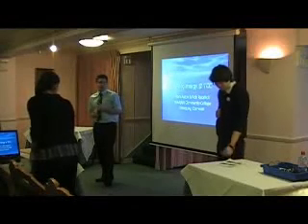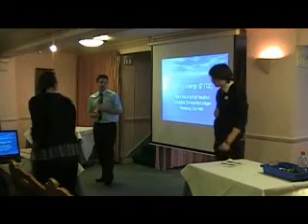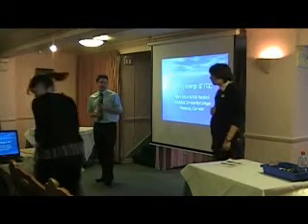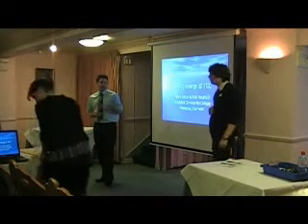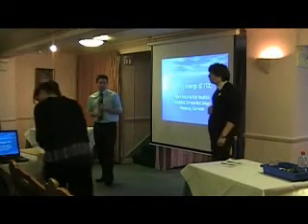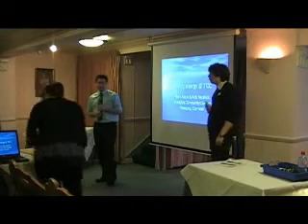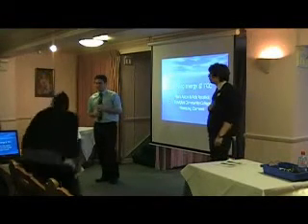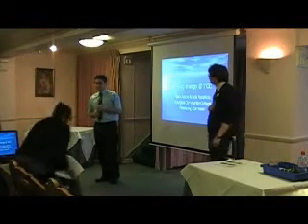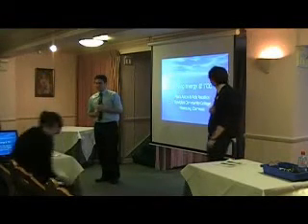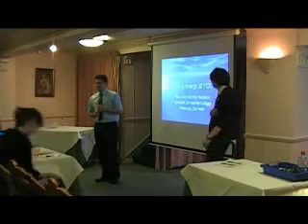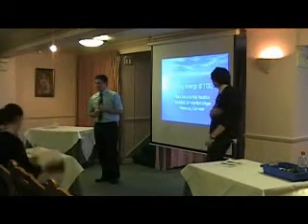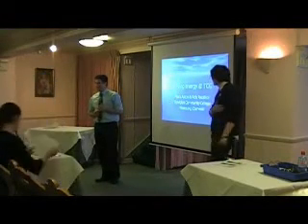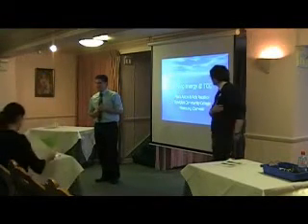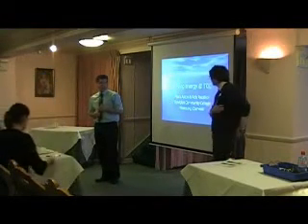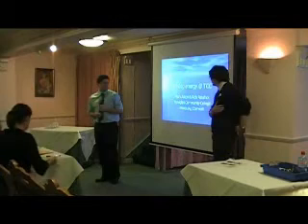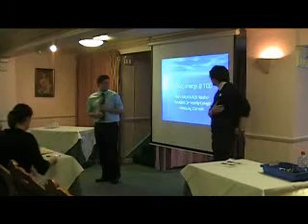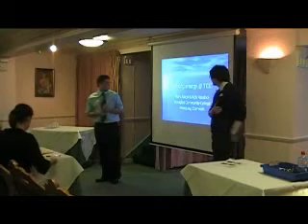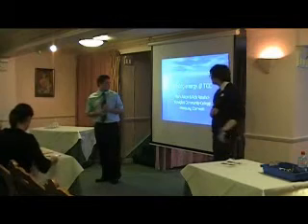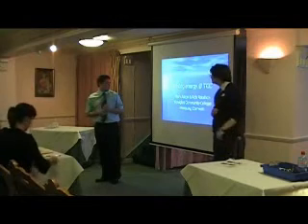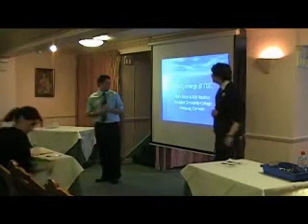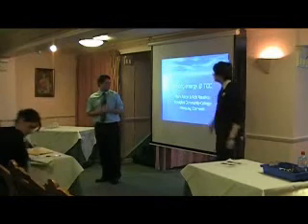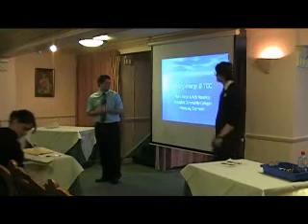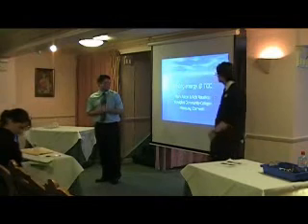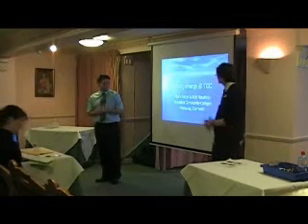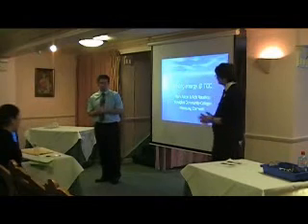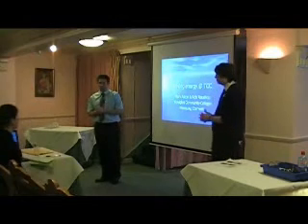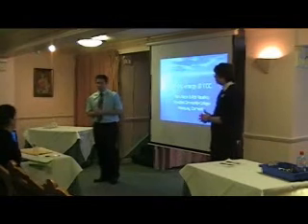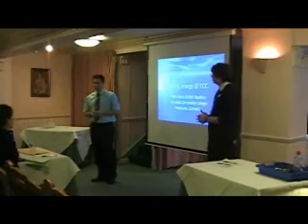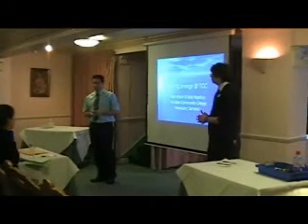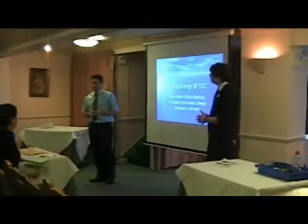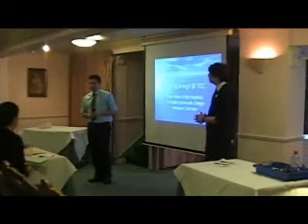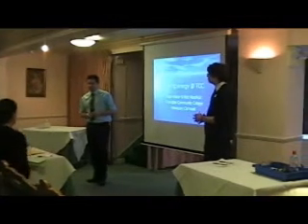I'm Mark and I'm Robin. We're from Fiddleston Community College and we did a project on our science room.